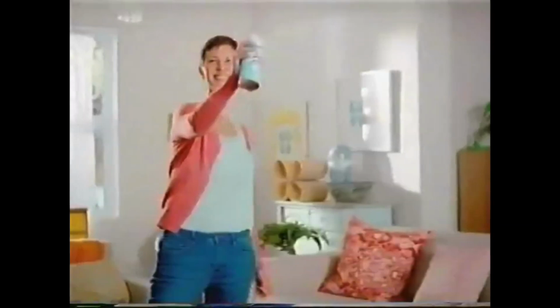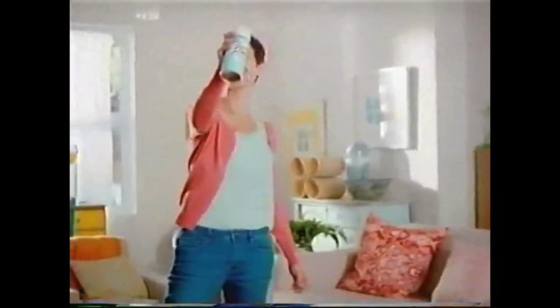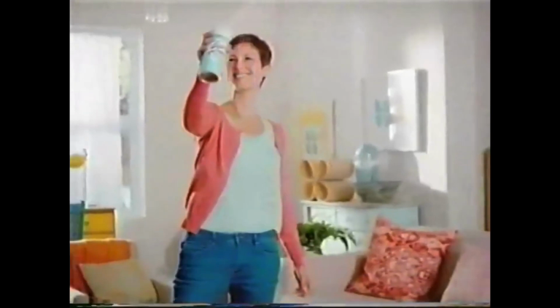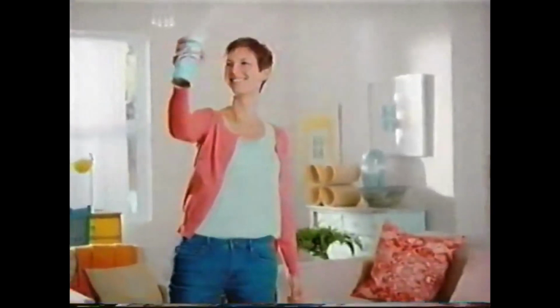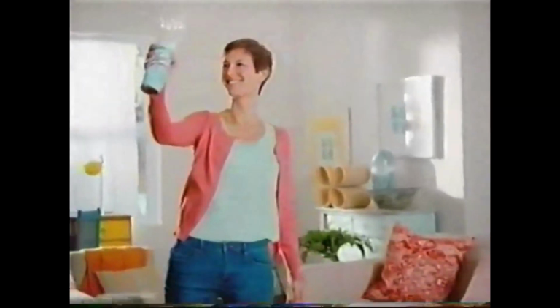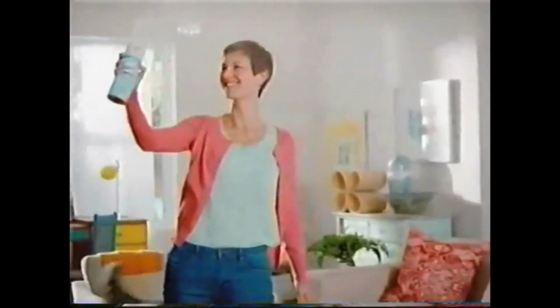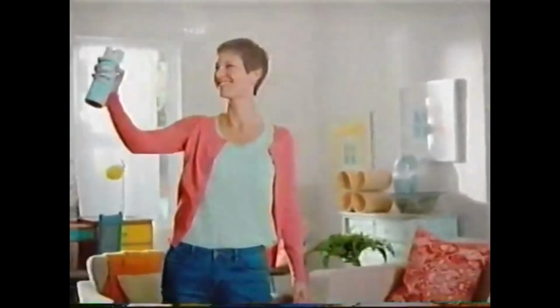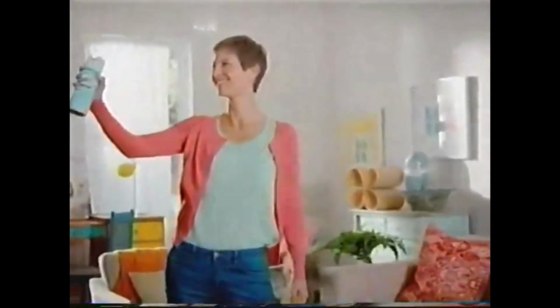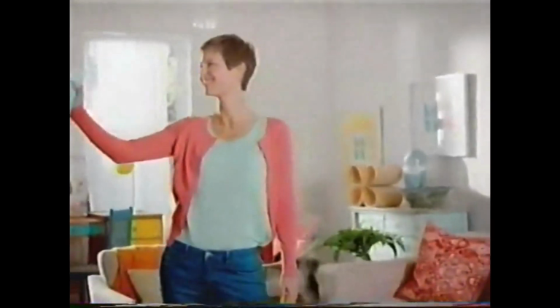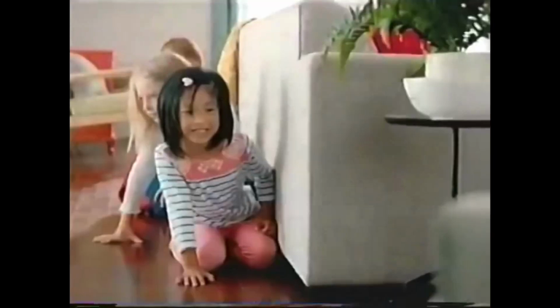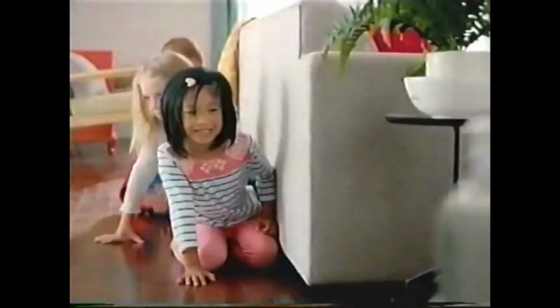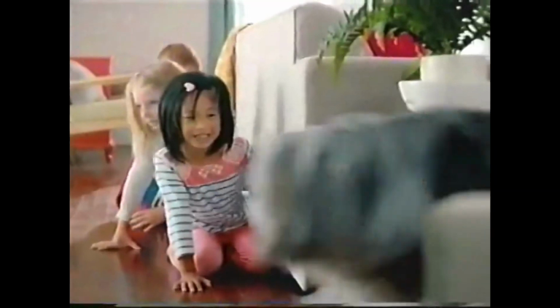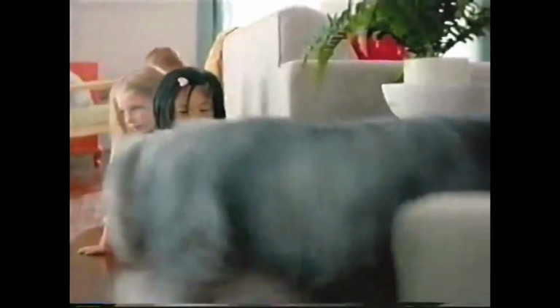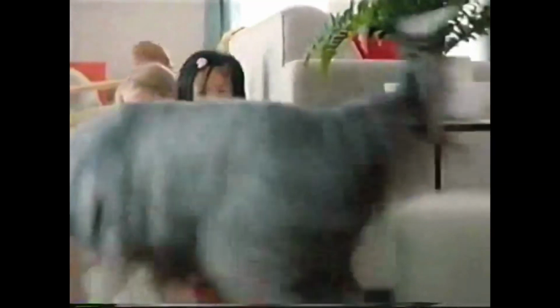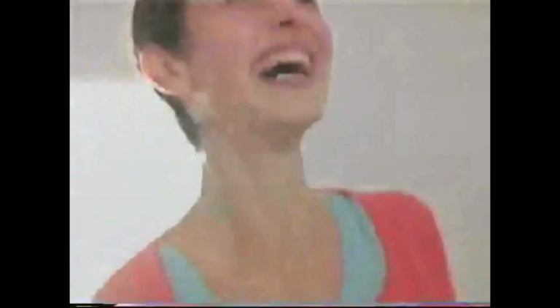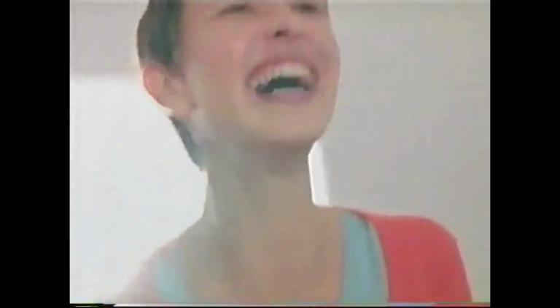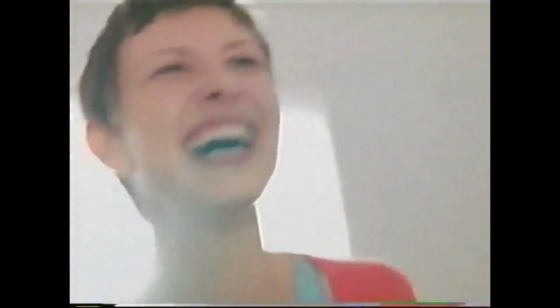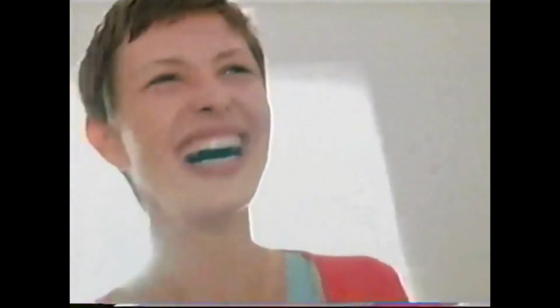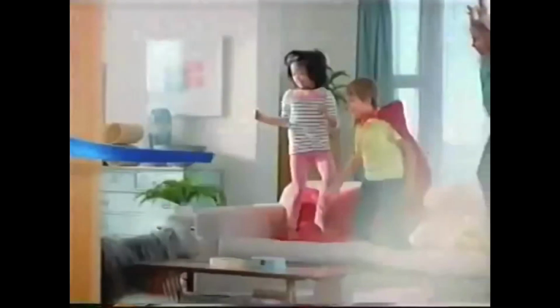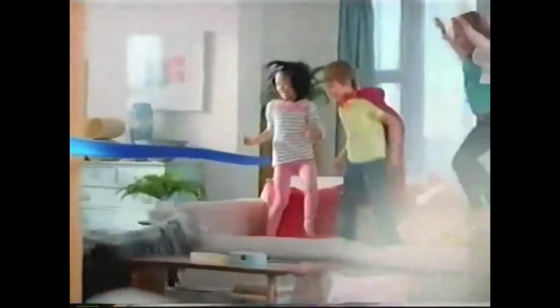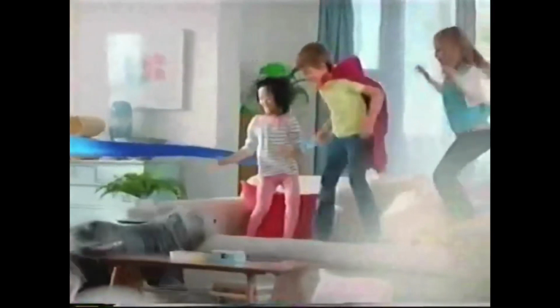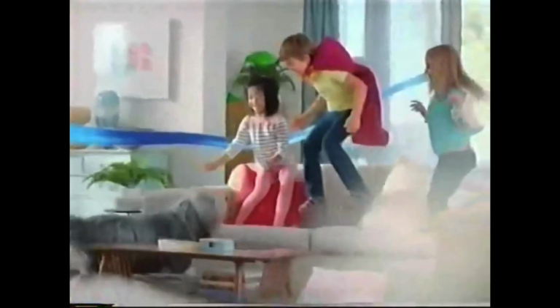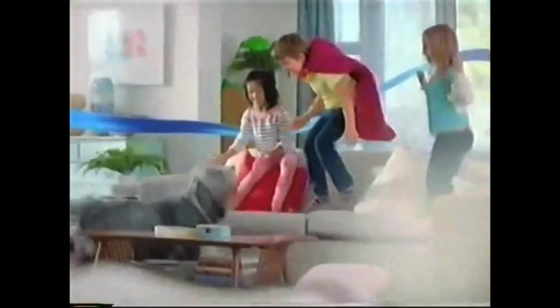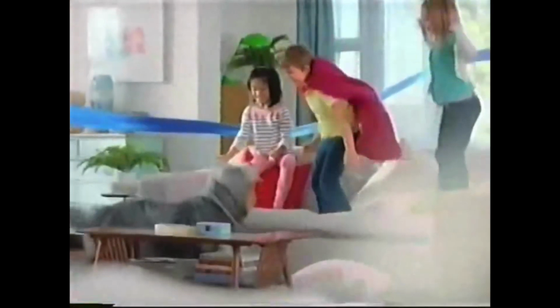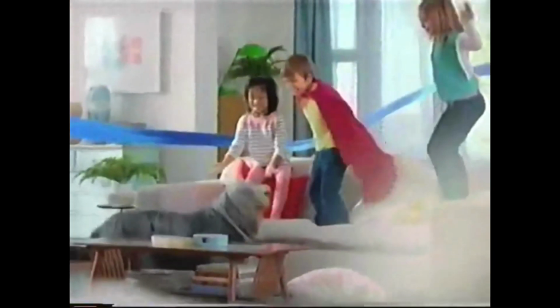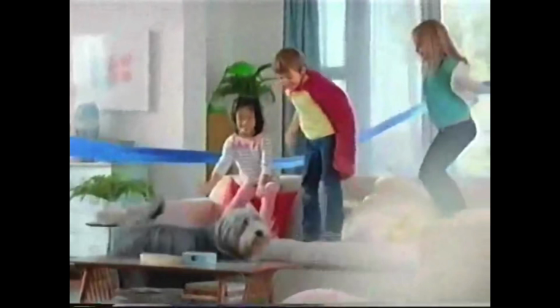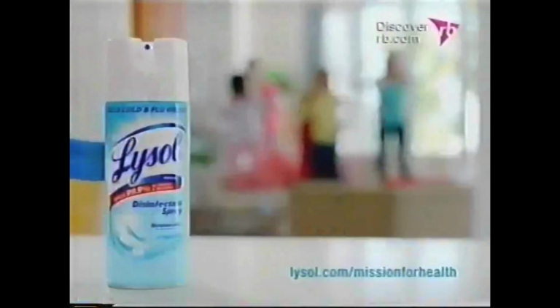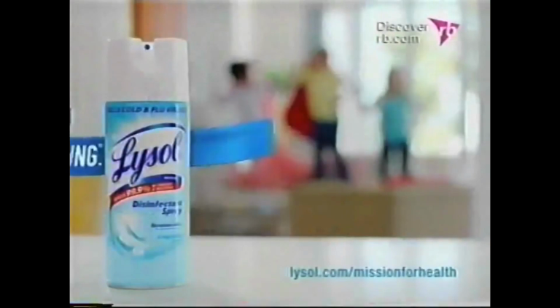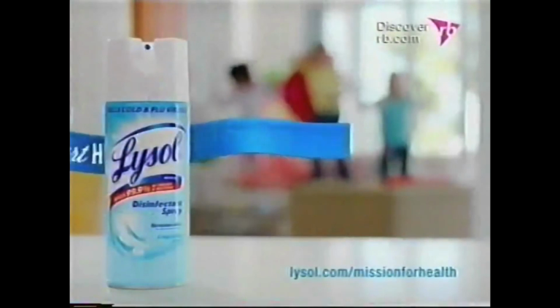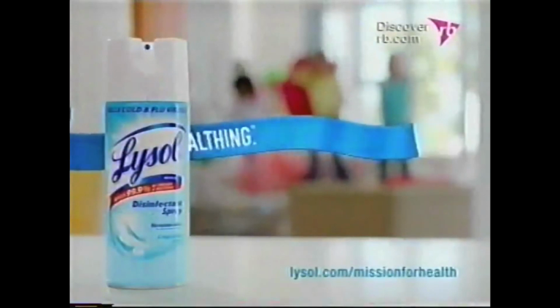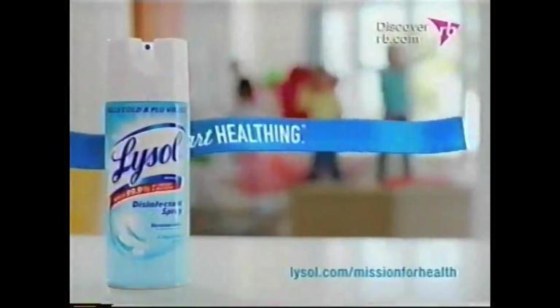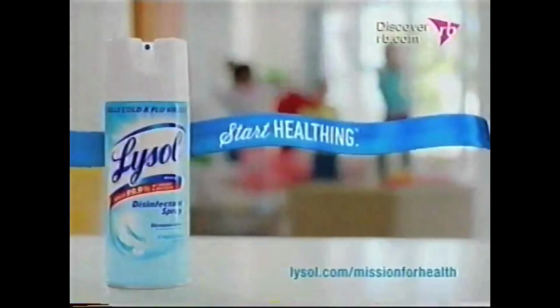And now you can use it to freshen the air, too. Healthing — more than a pretty-smelling home, it's a healthy one.